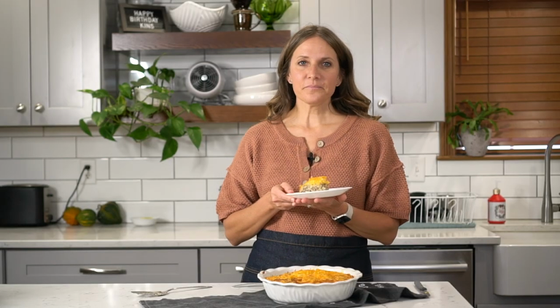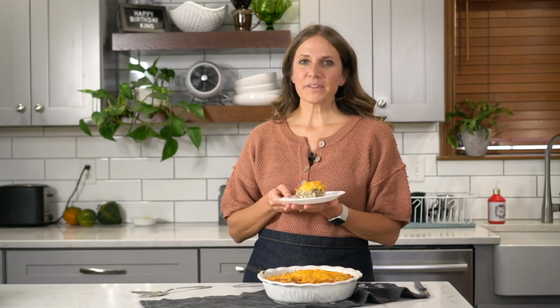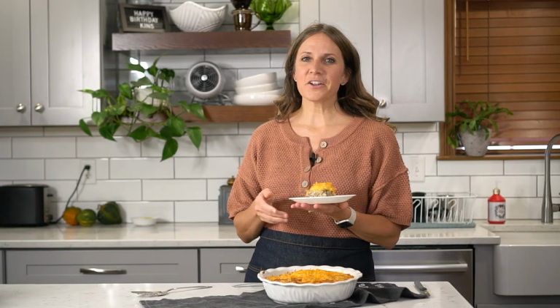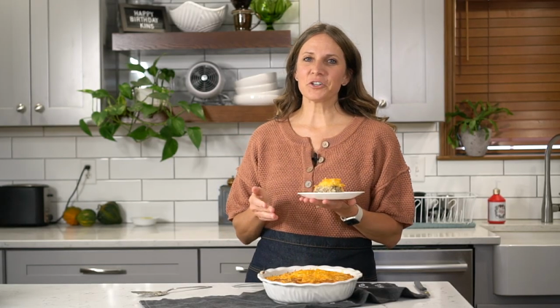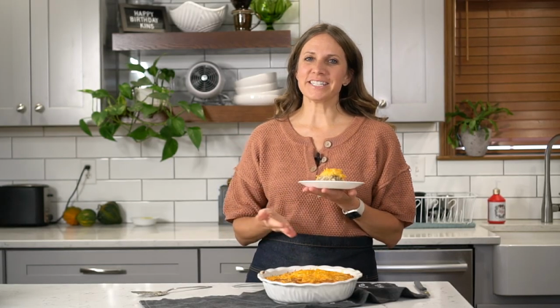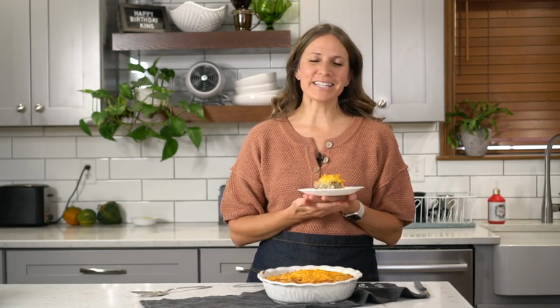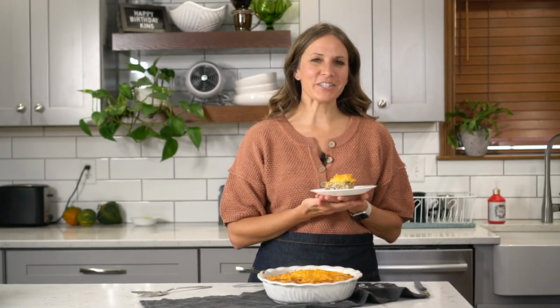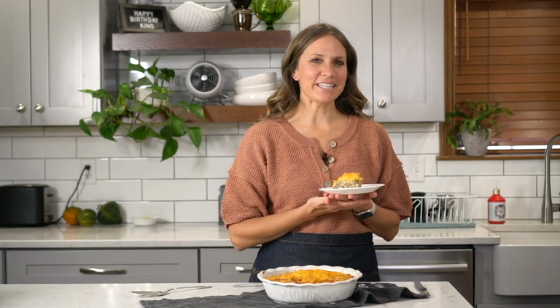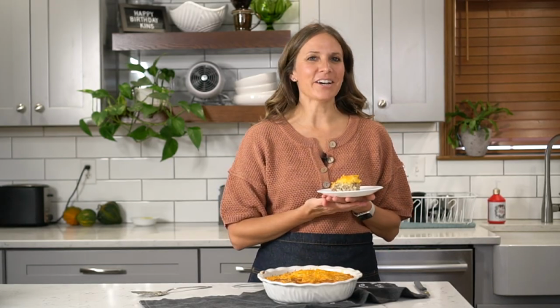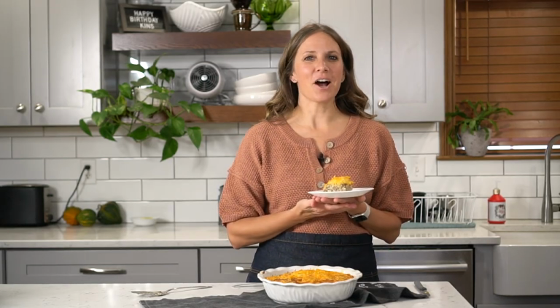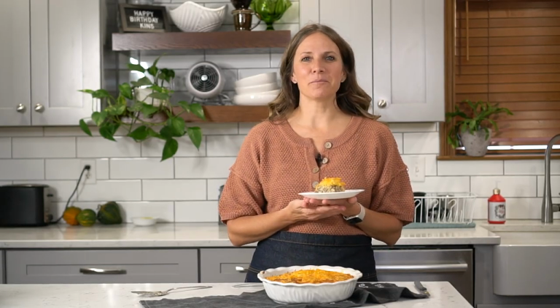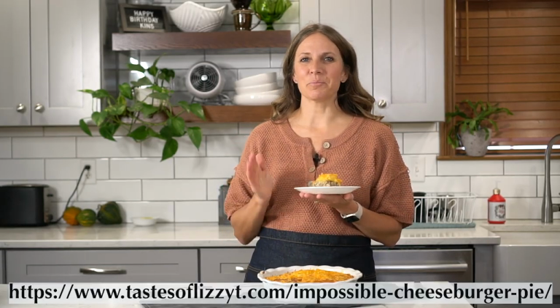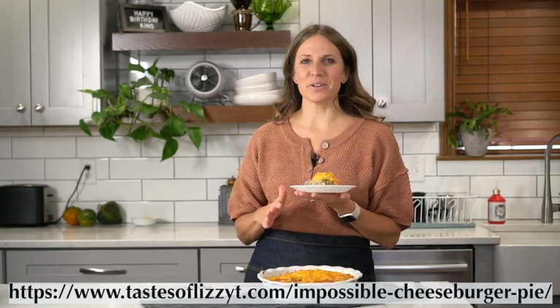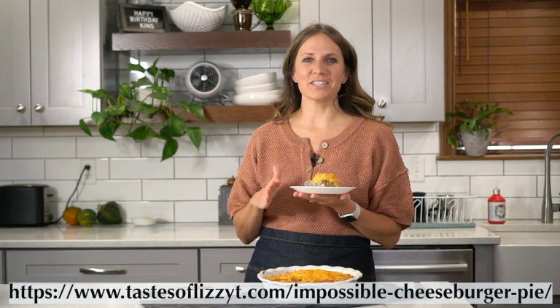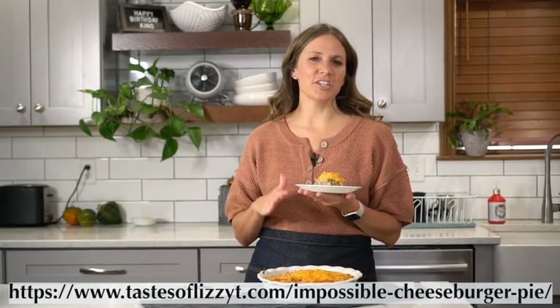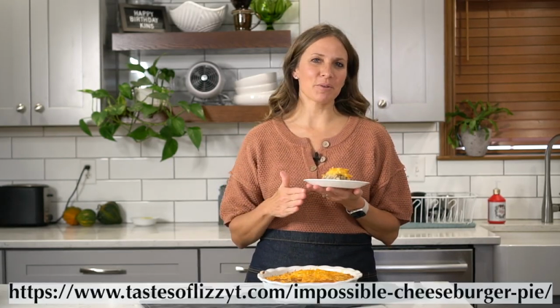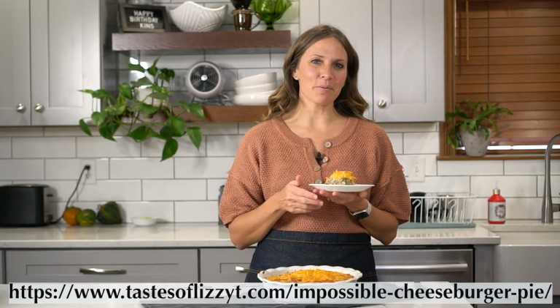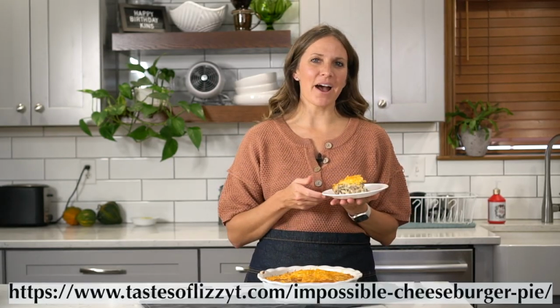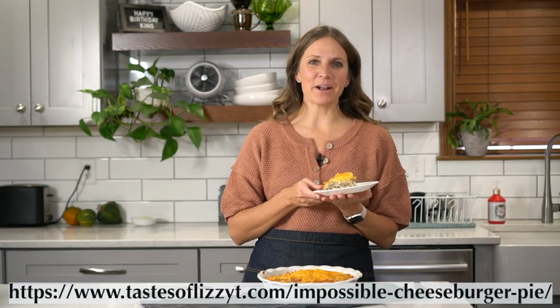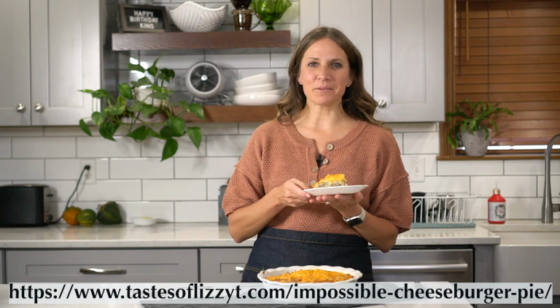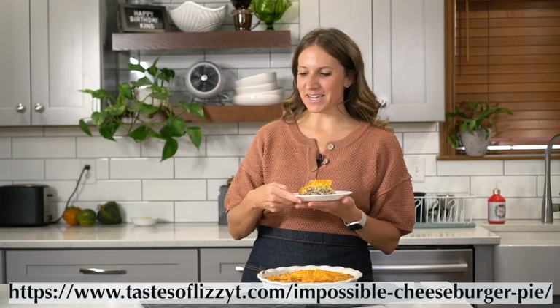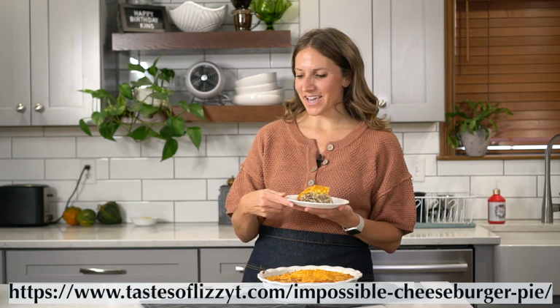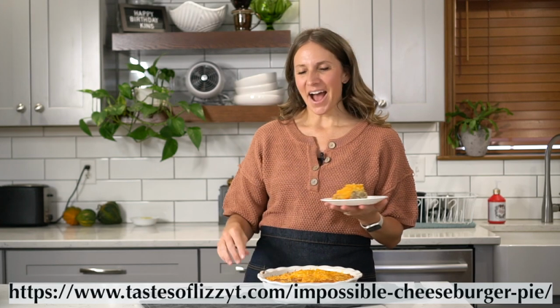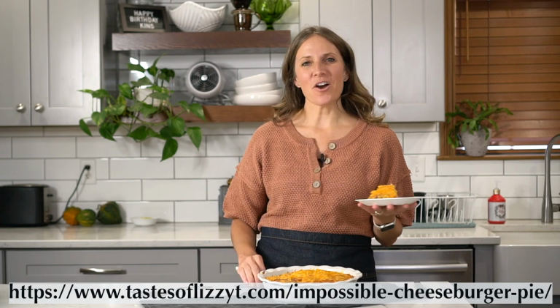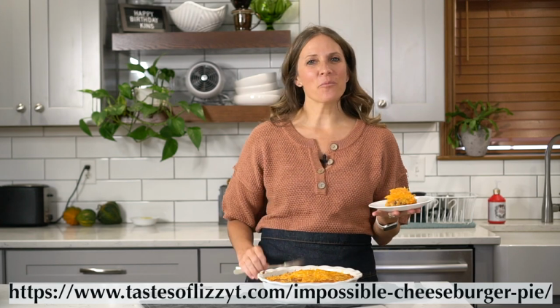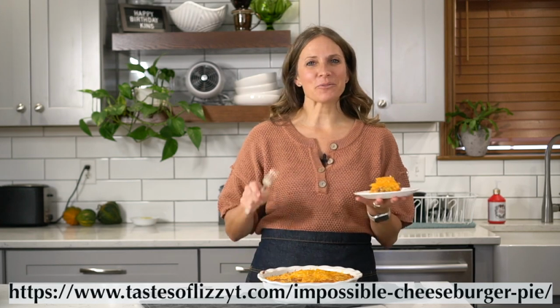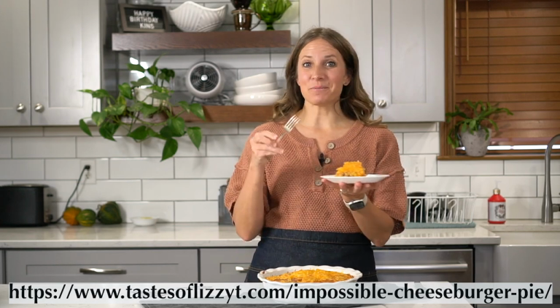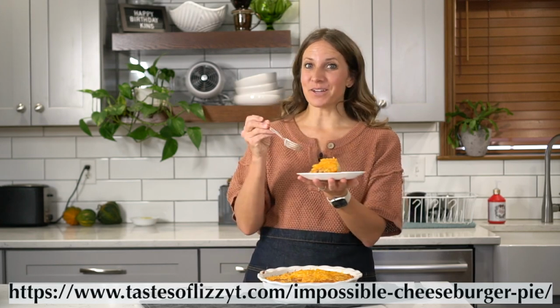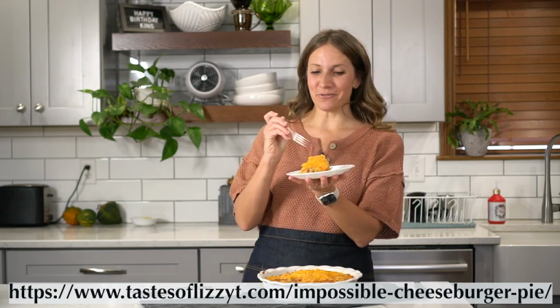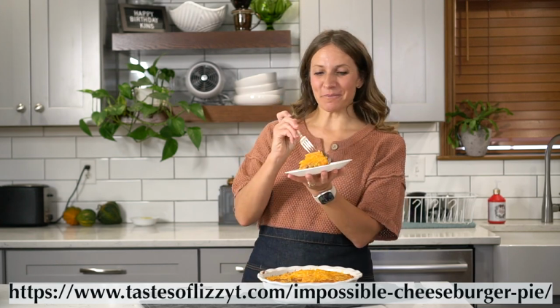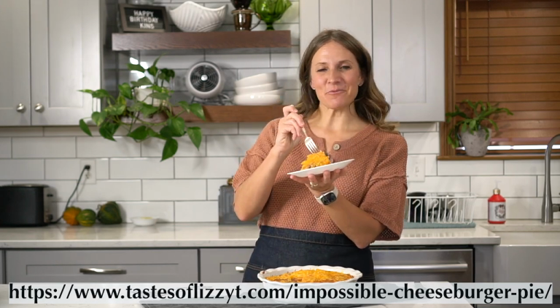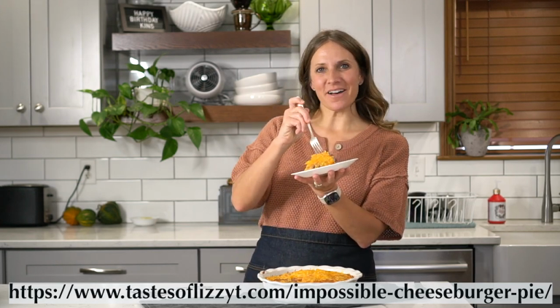Head over to tasteoflizzytea.com to print this cheeseburger pie recipe. I hope it's a recipe that your family will love.